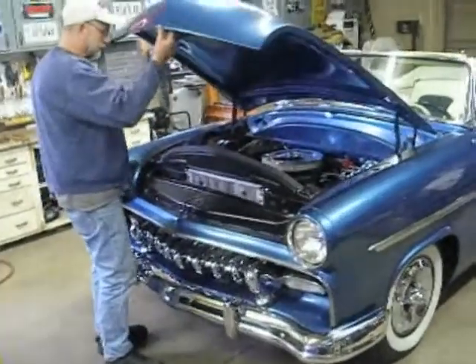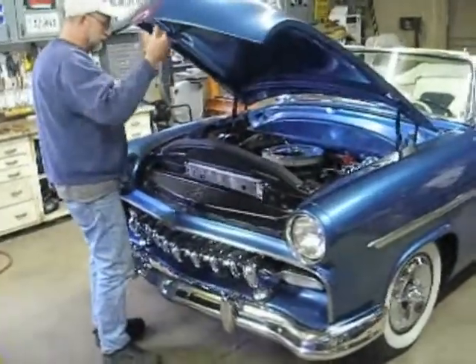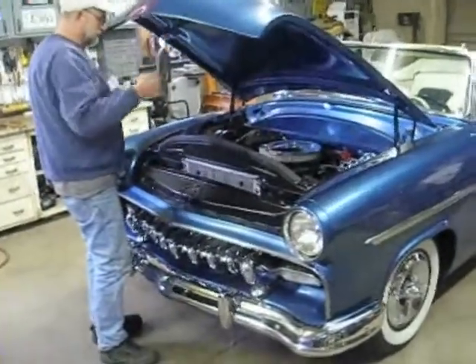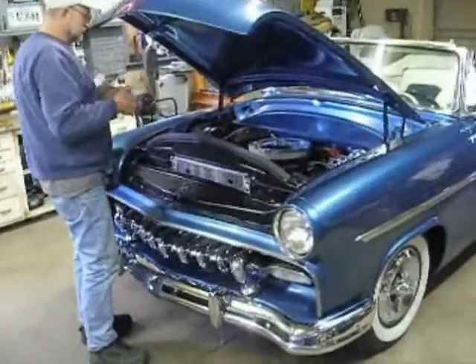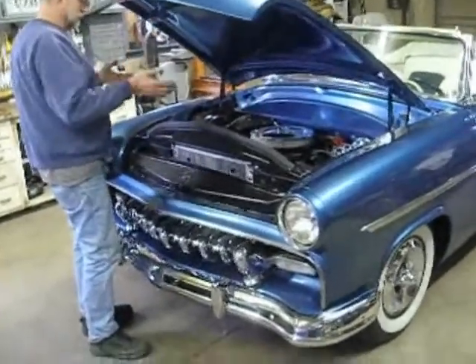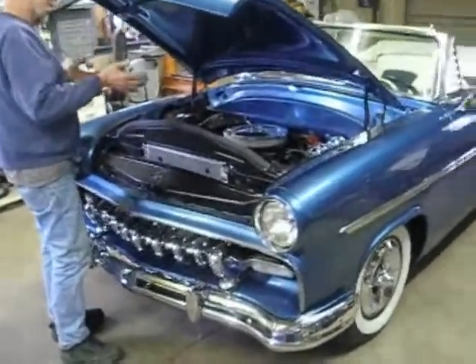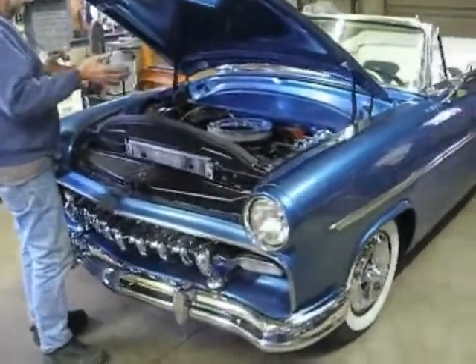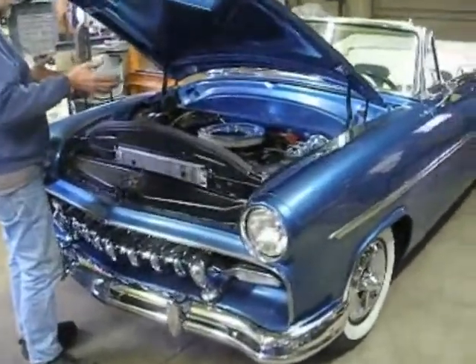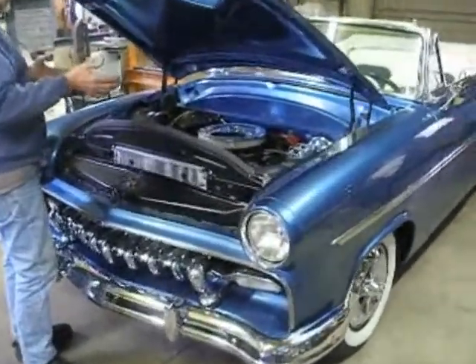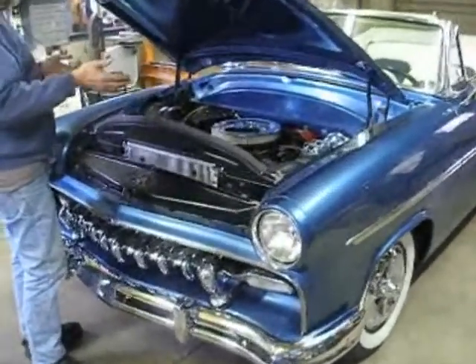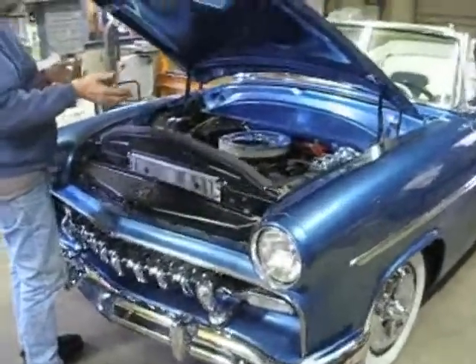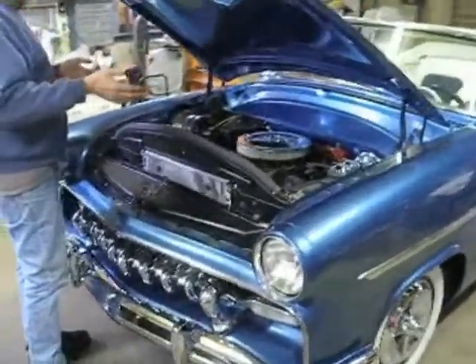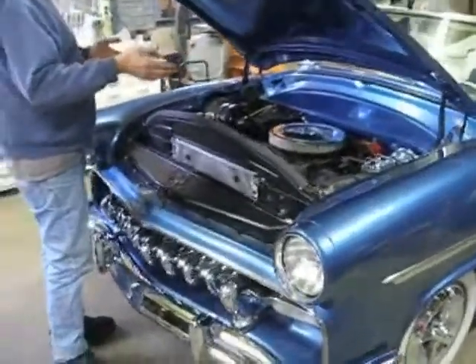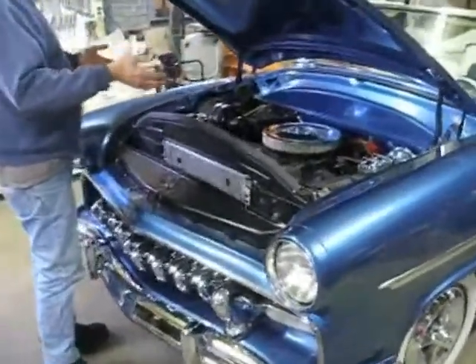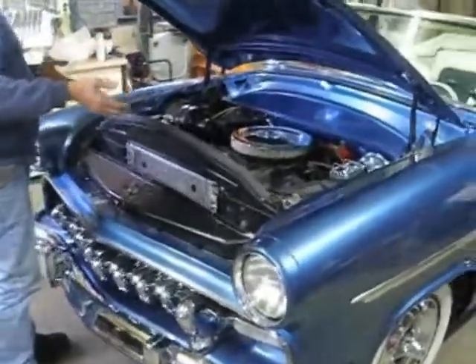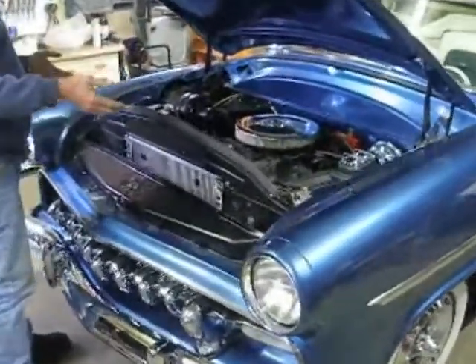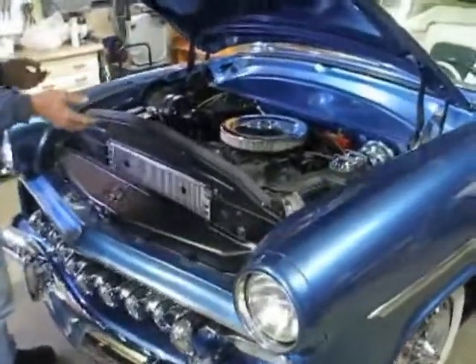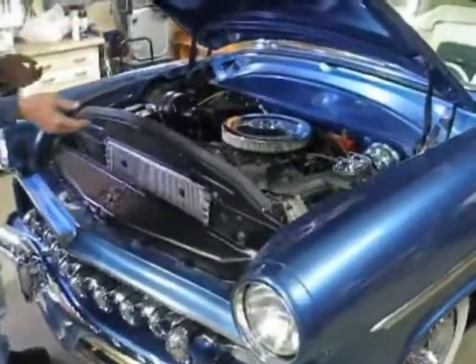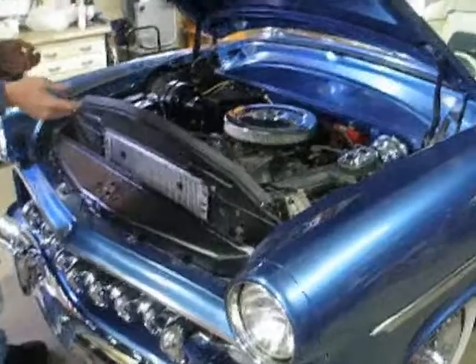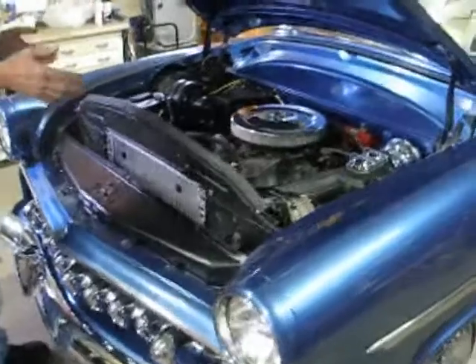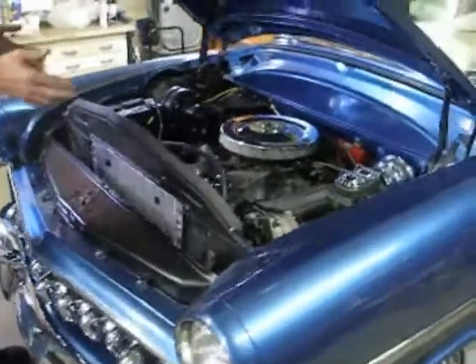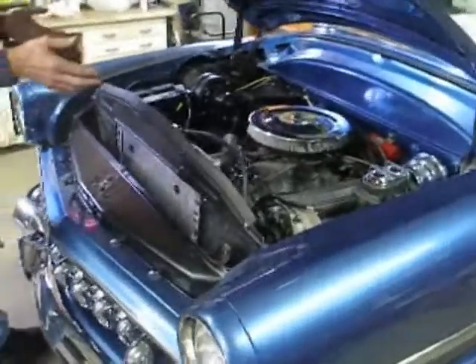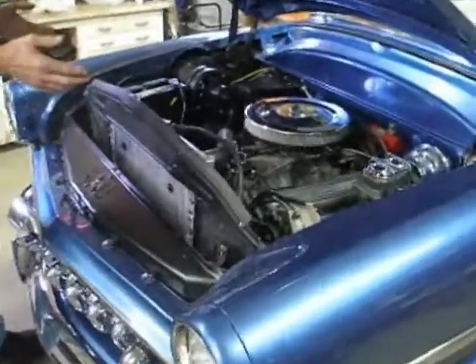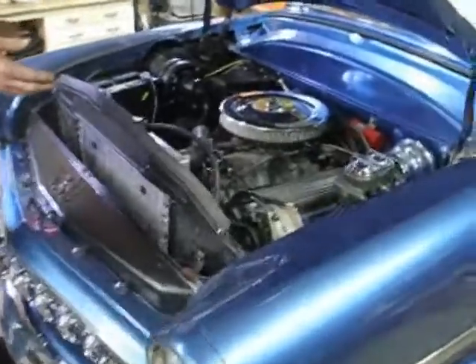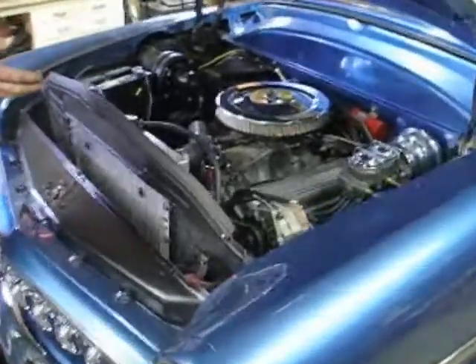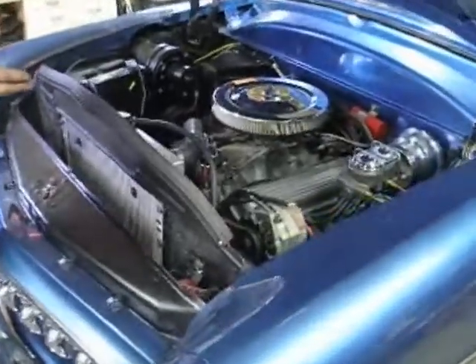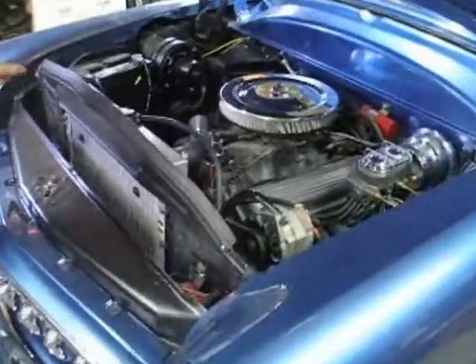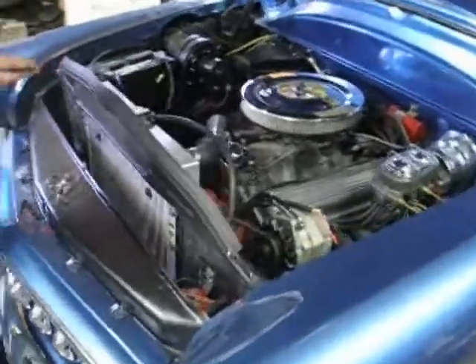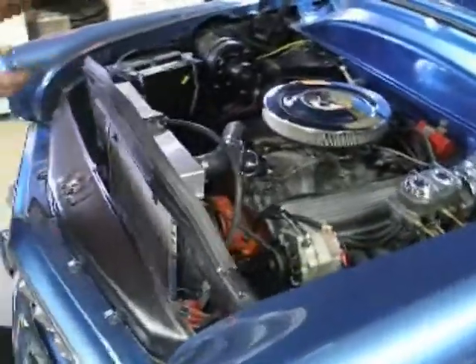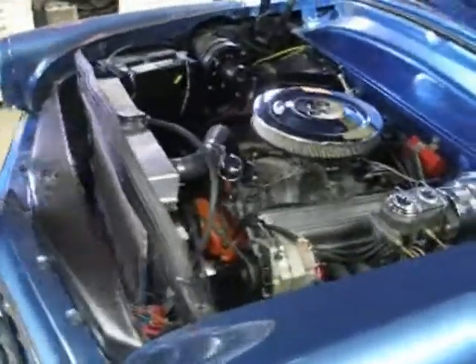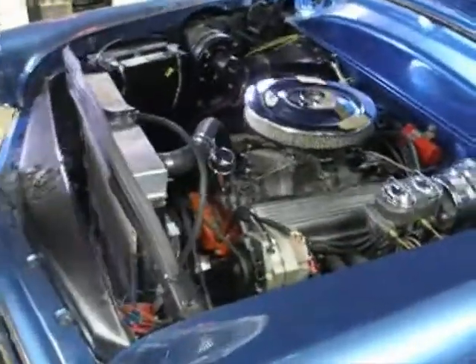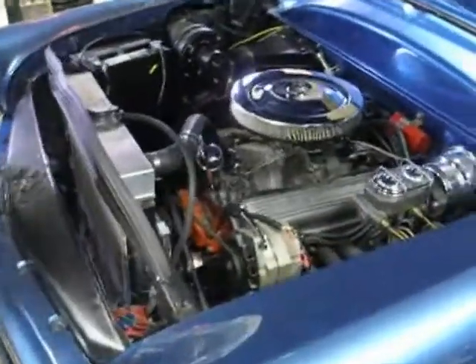The engine is a 350 Chevy. It's on a G-body subframe.